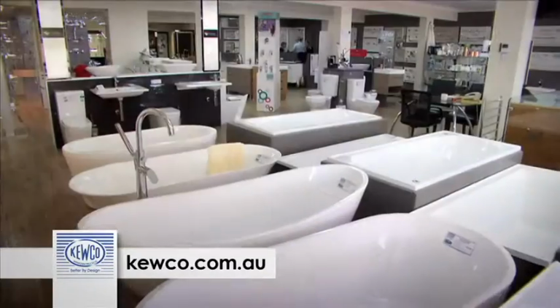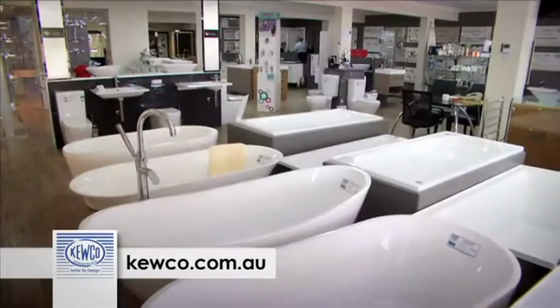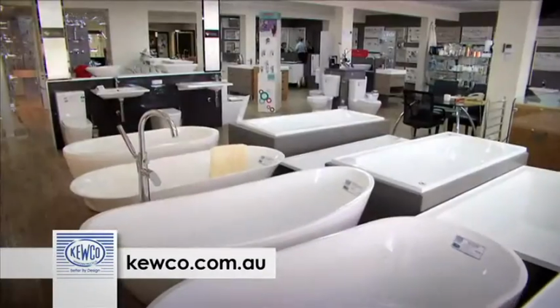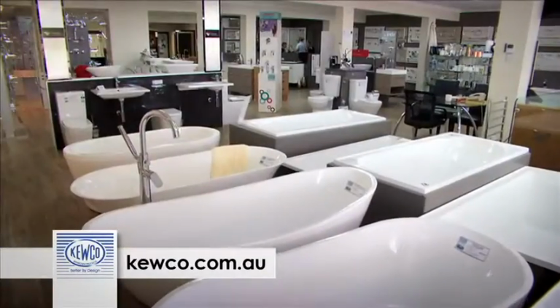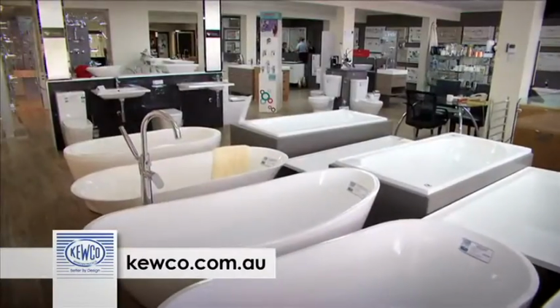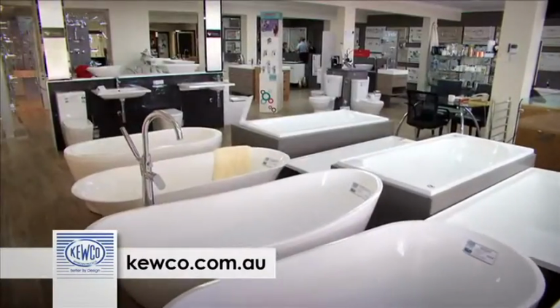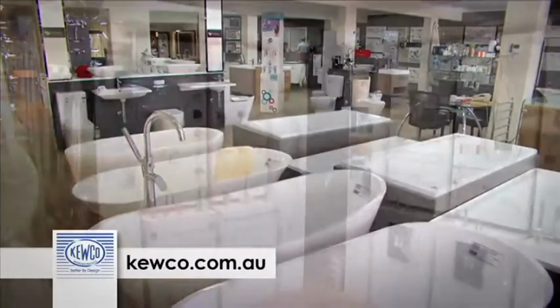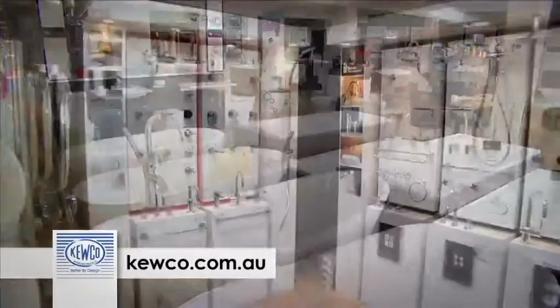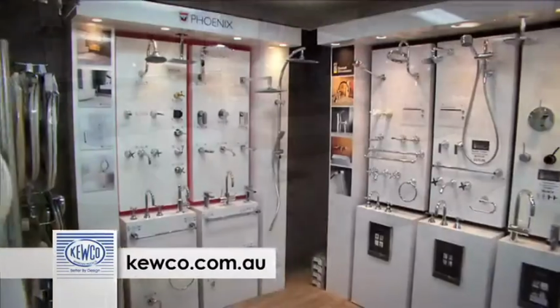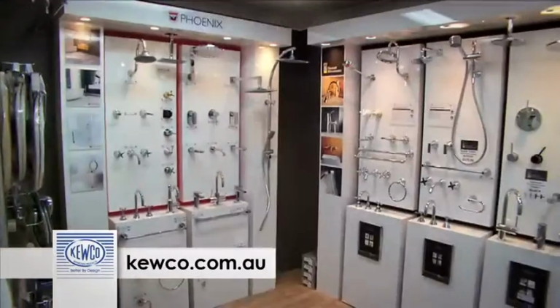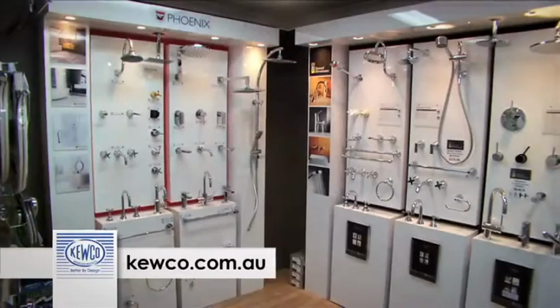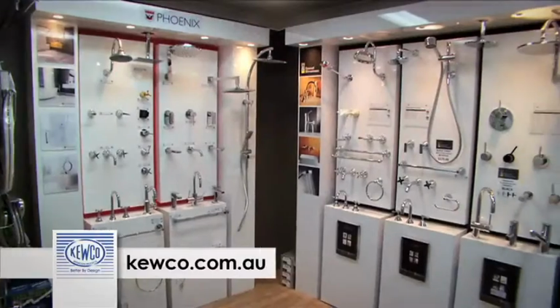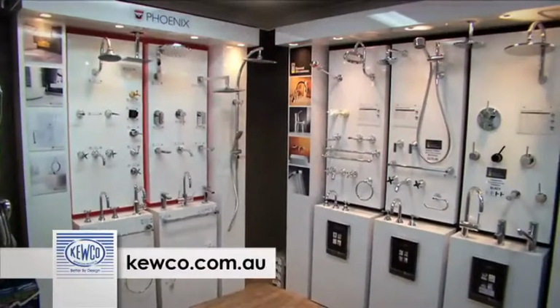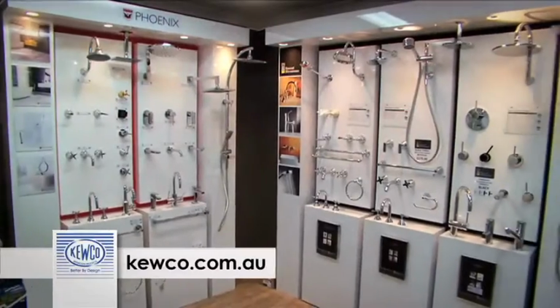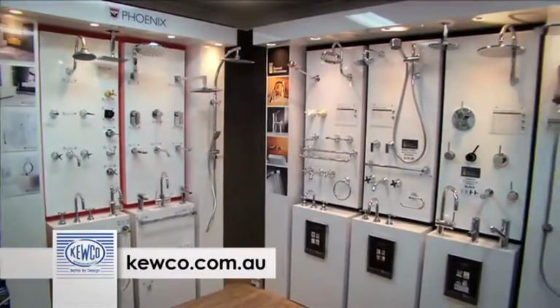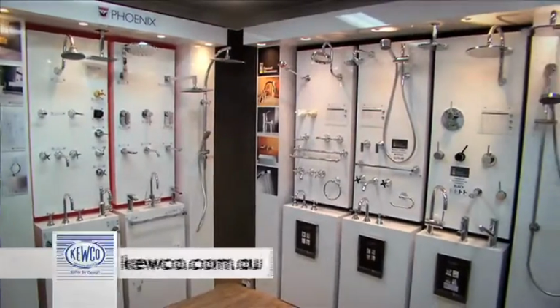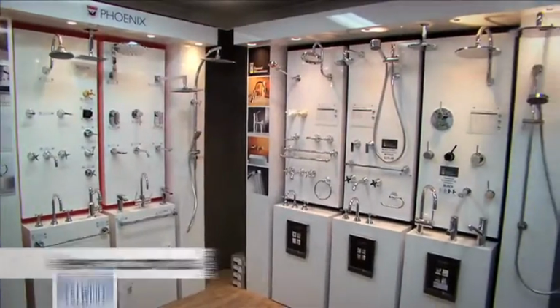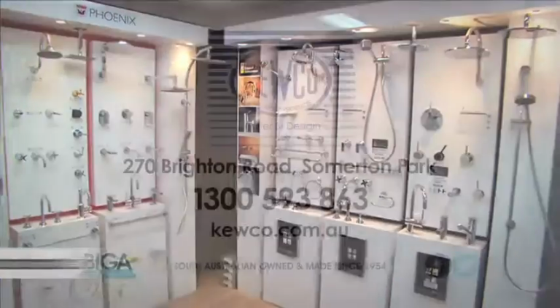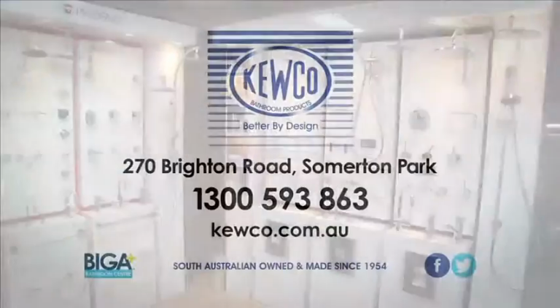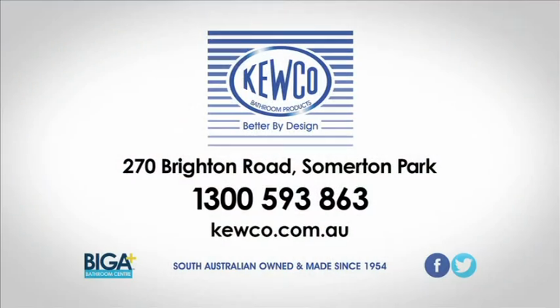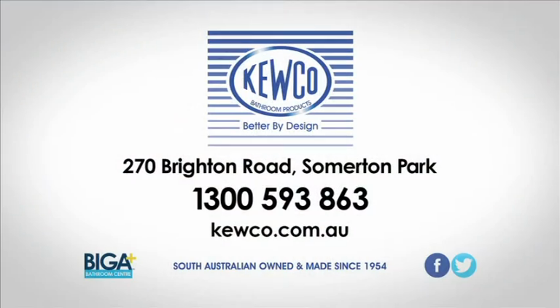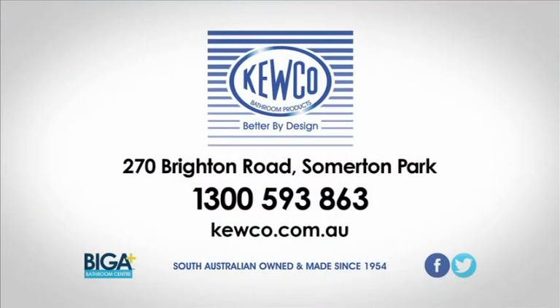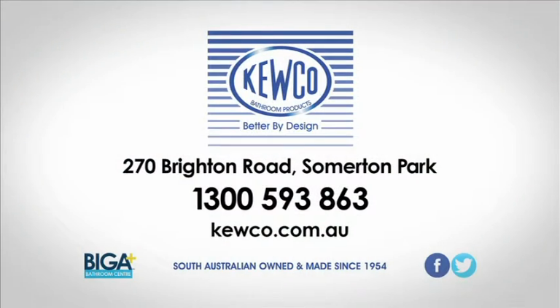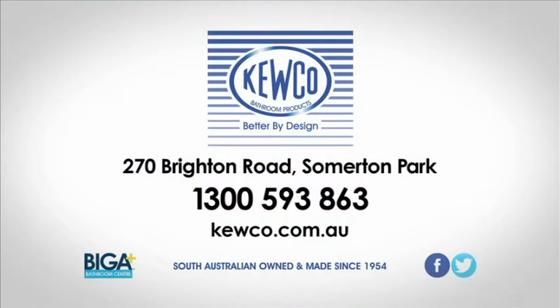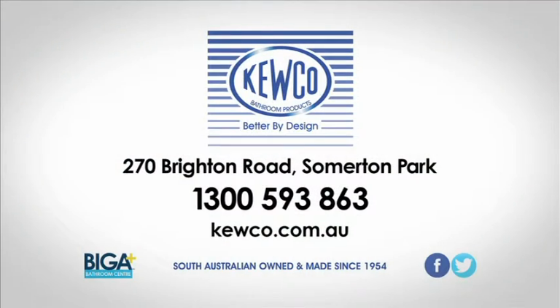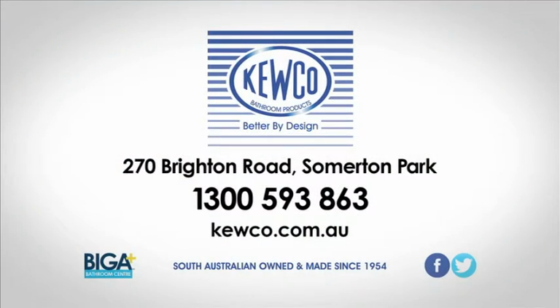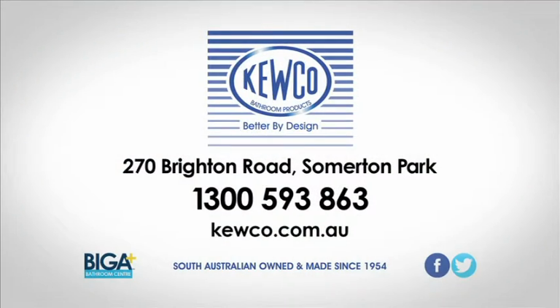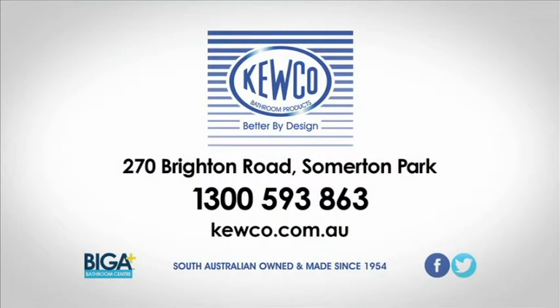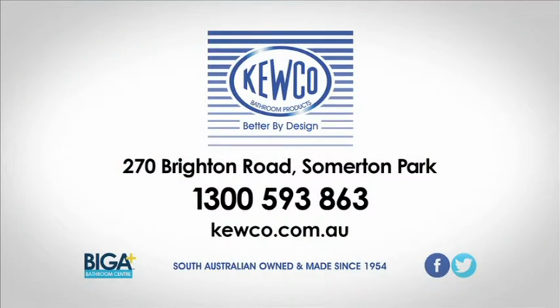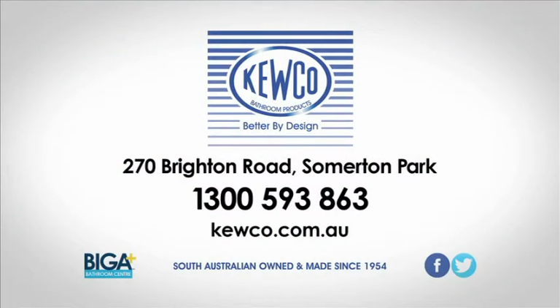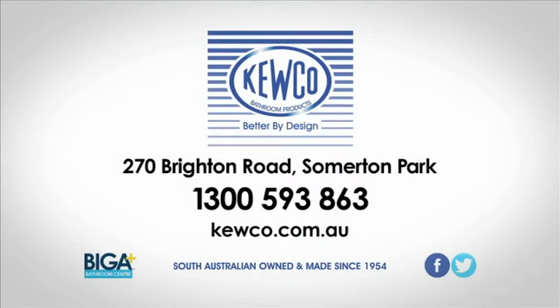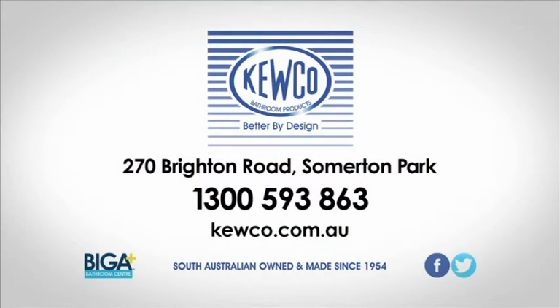Cuco, reflecting your good taste. Visit our showroom, 270 Brighton Road, Summerton Park.